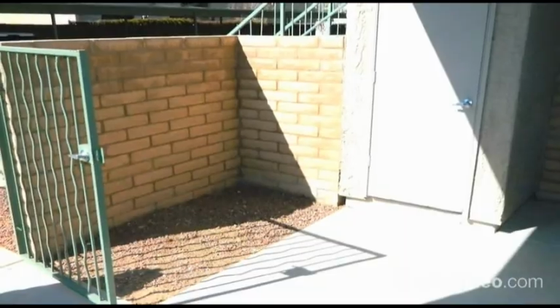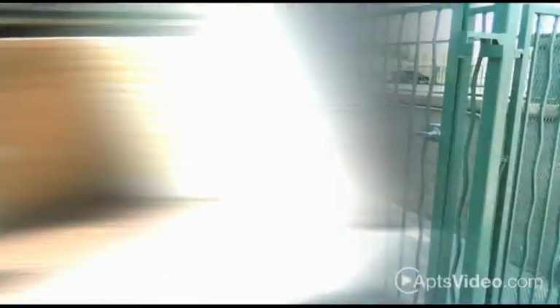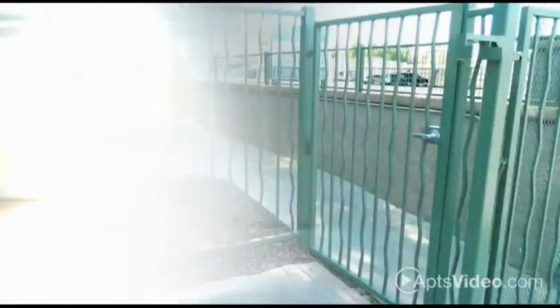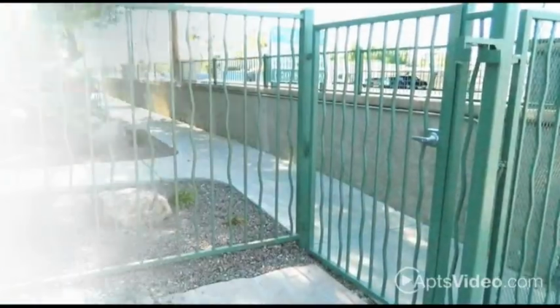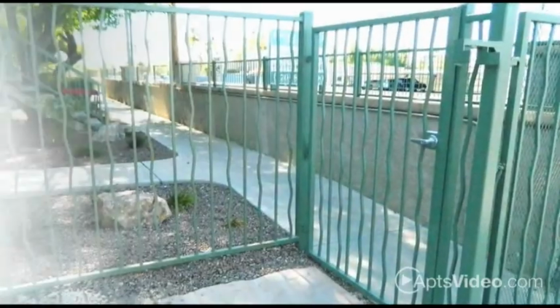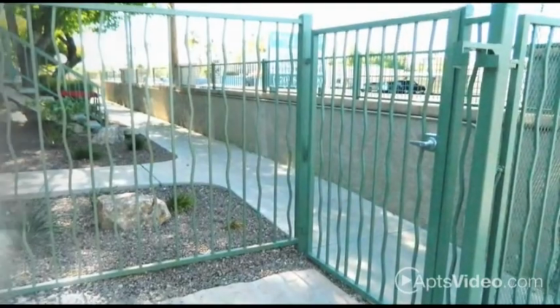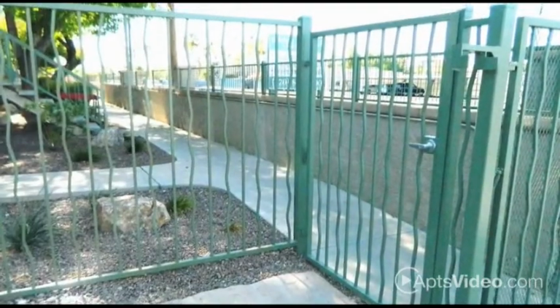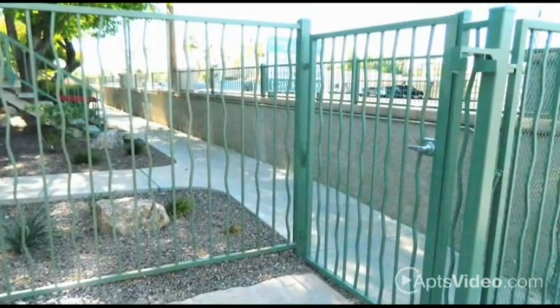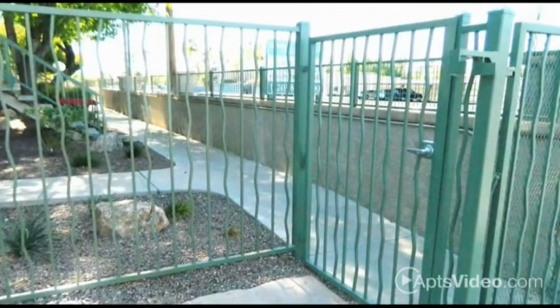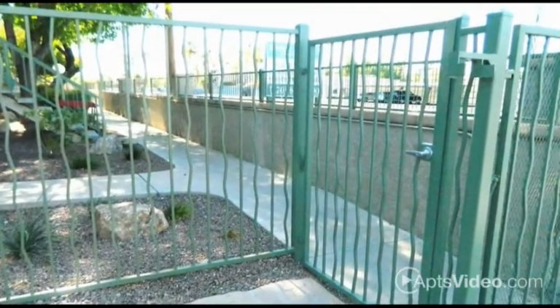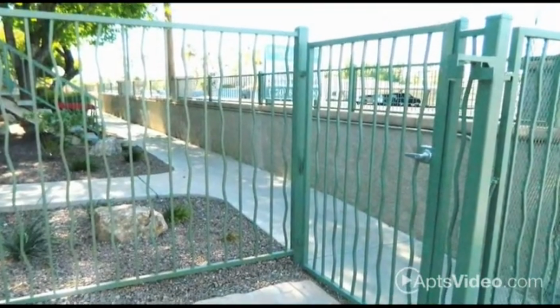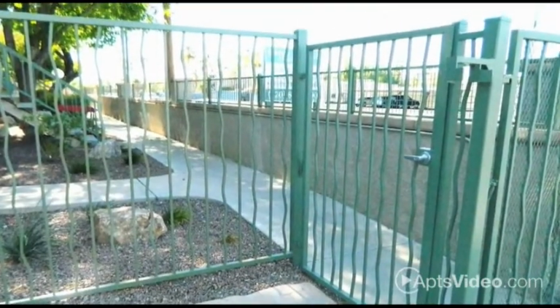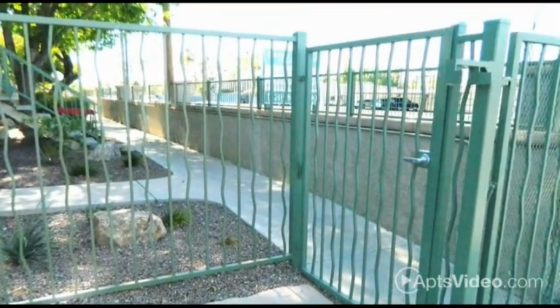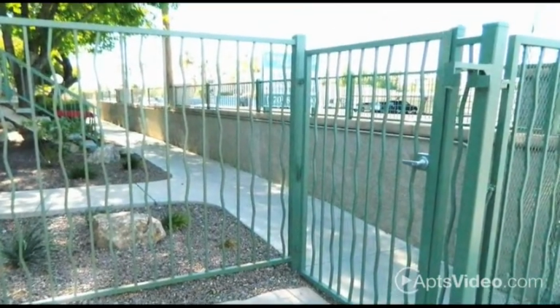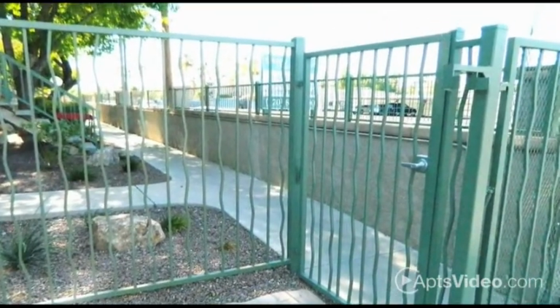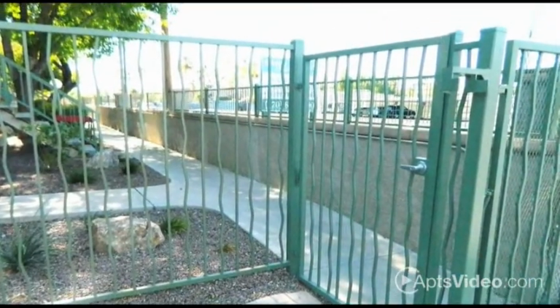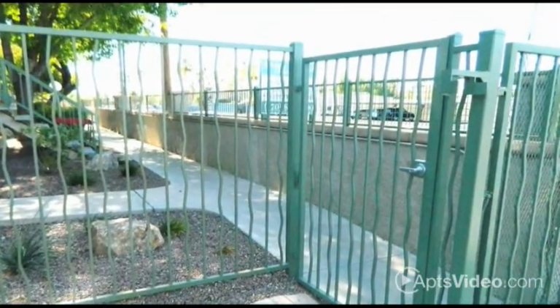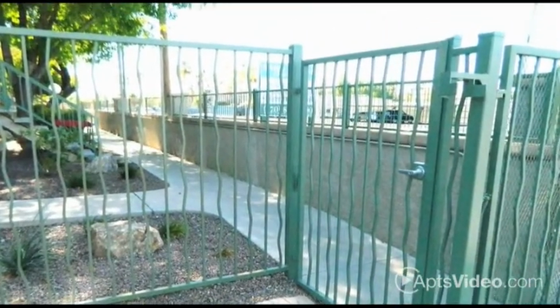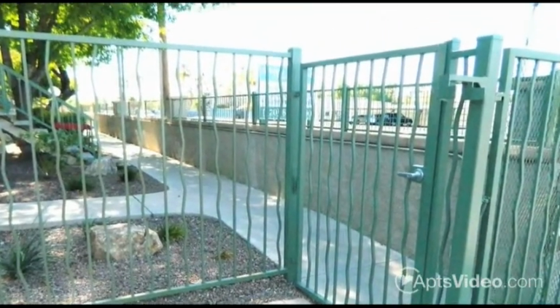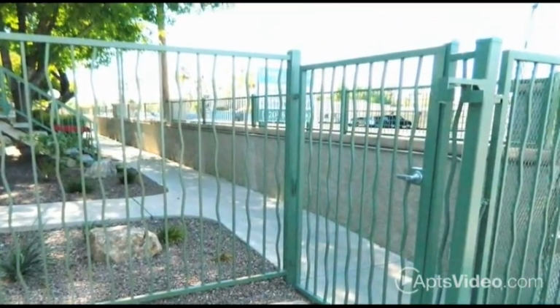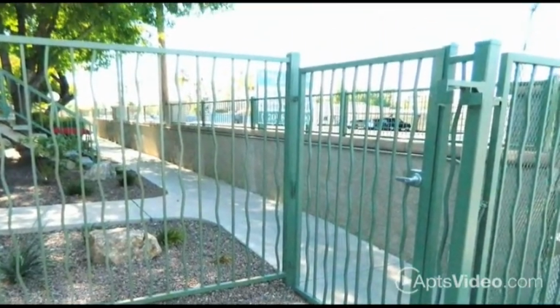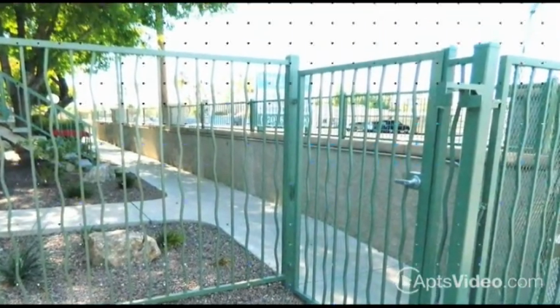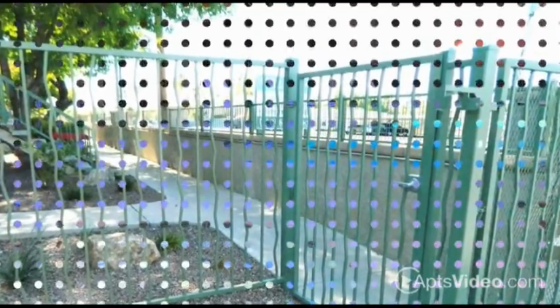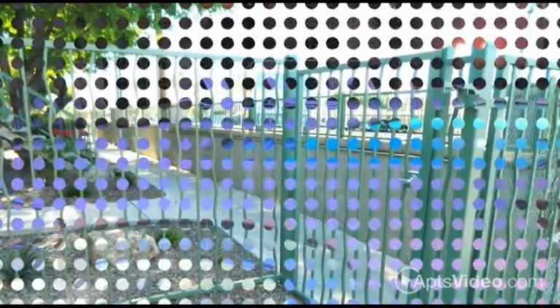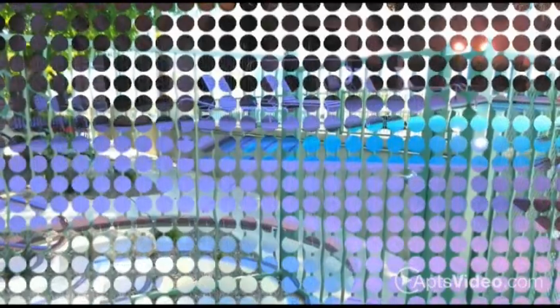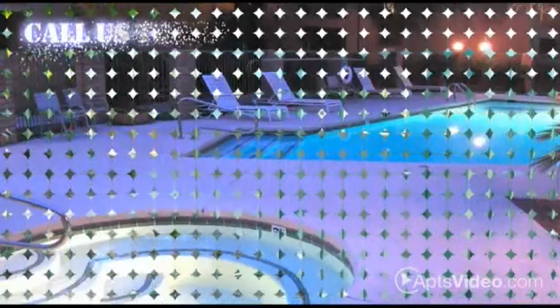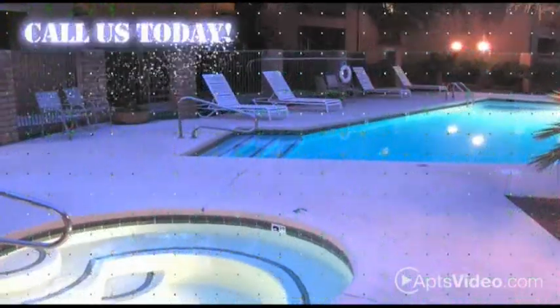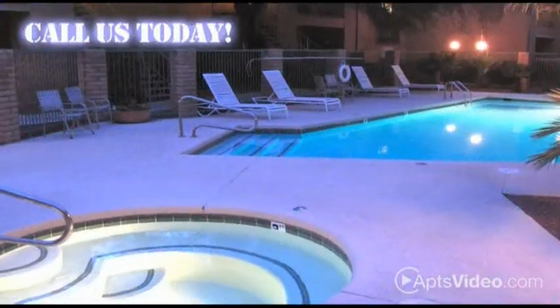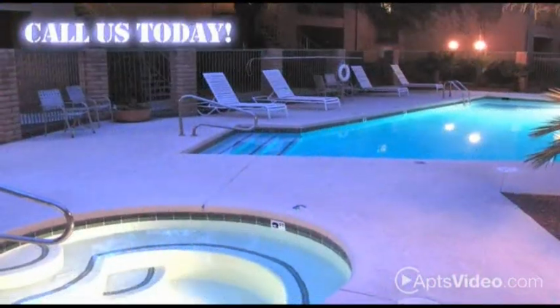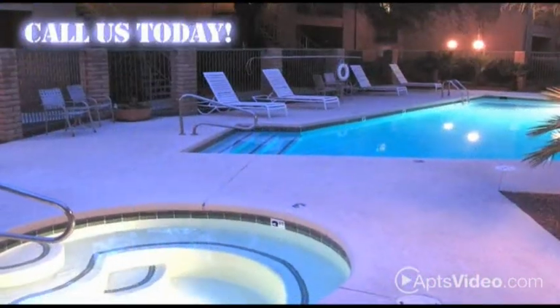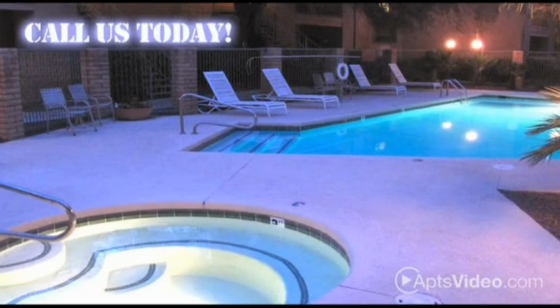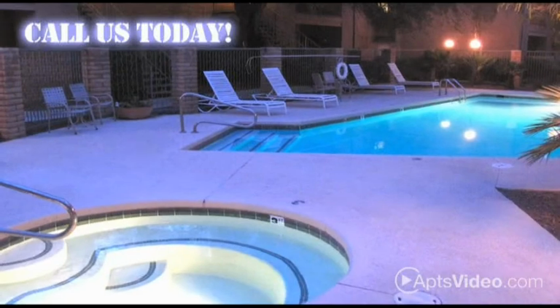We can't wait to tell you more about Sand Pebble Apartments. Call us to learn more.